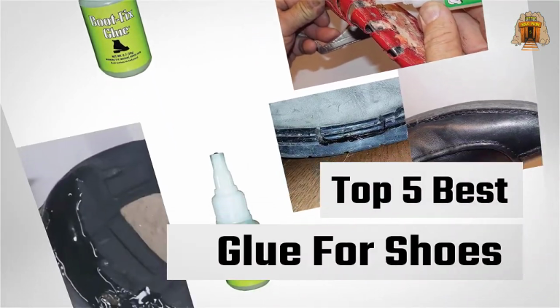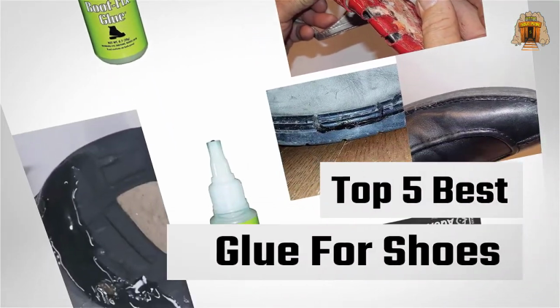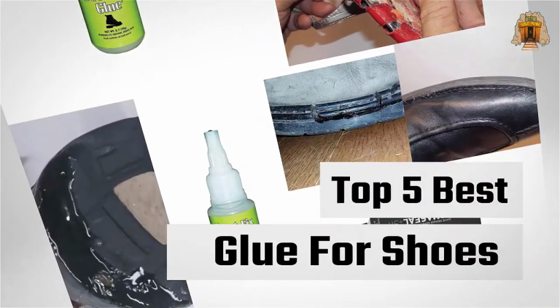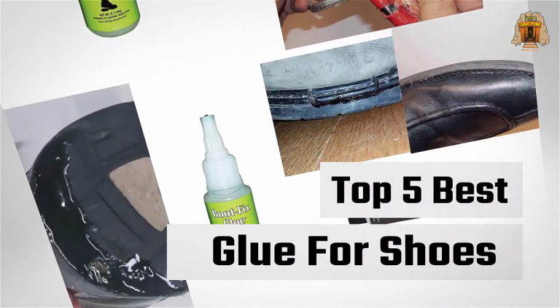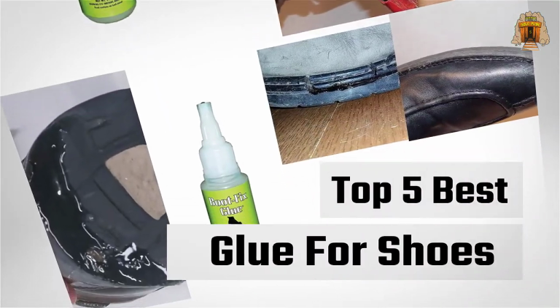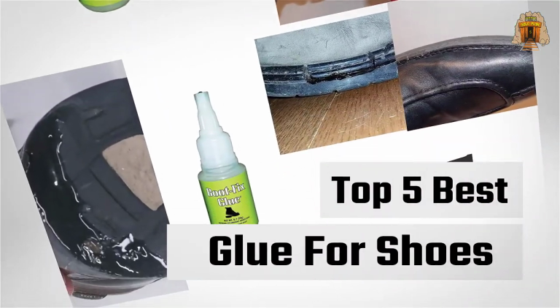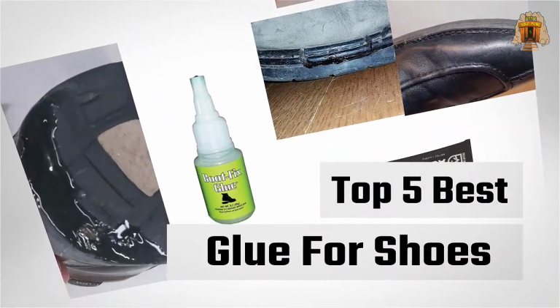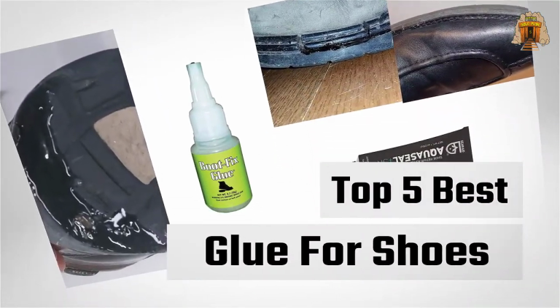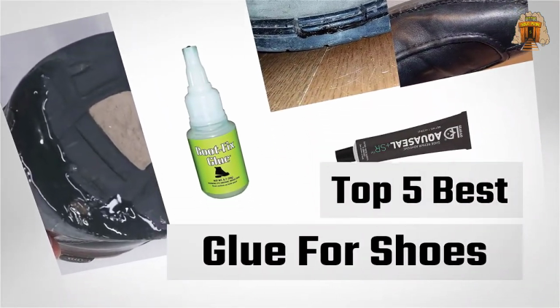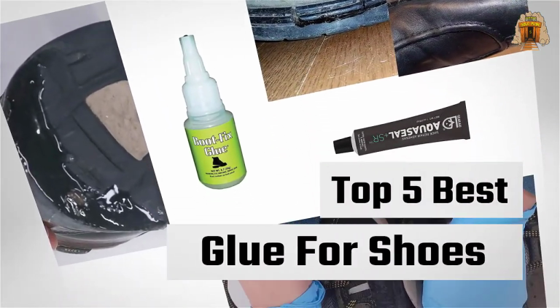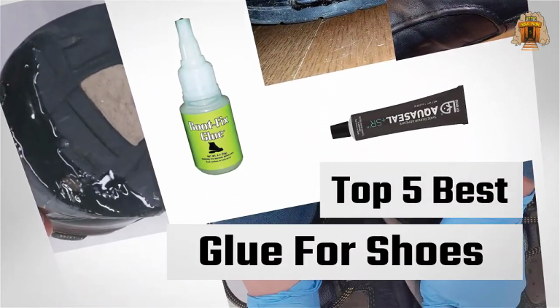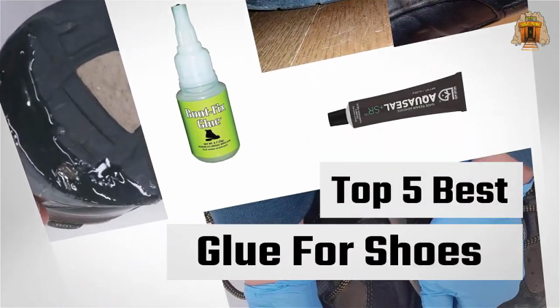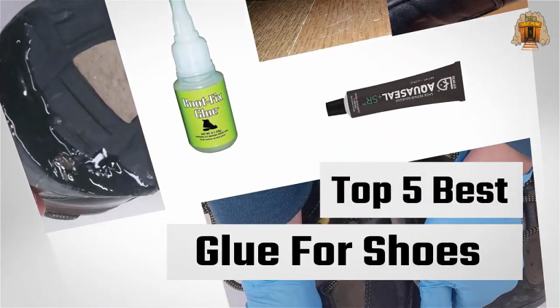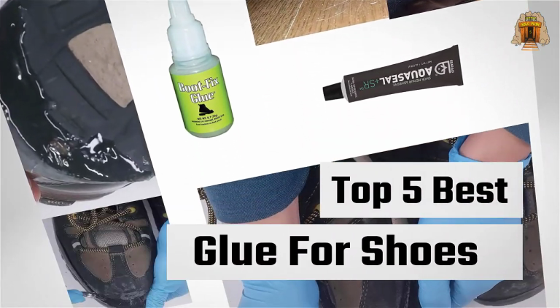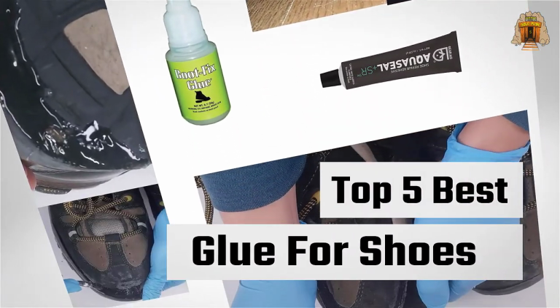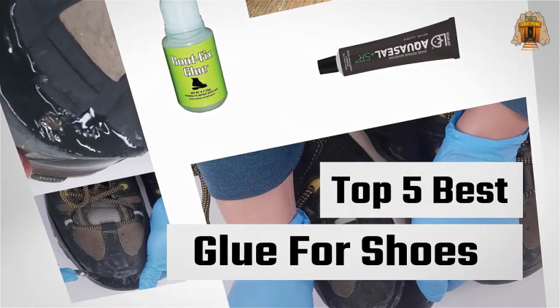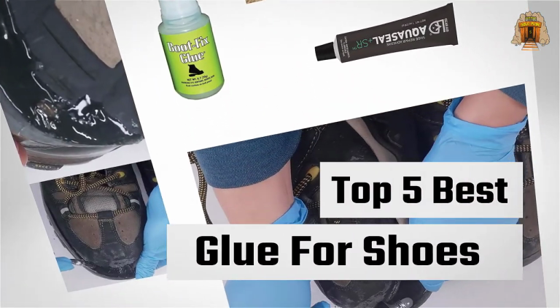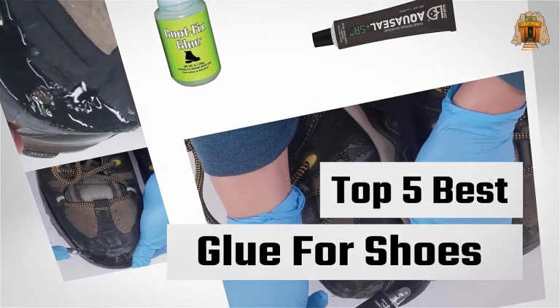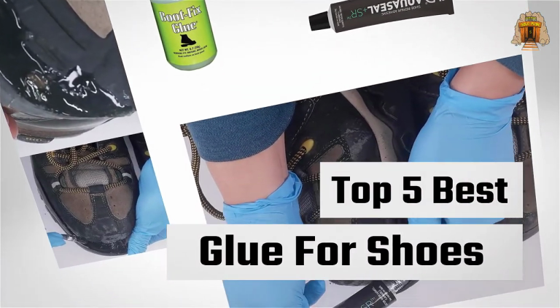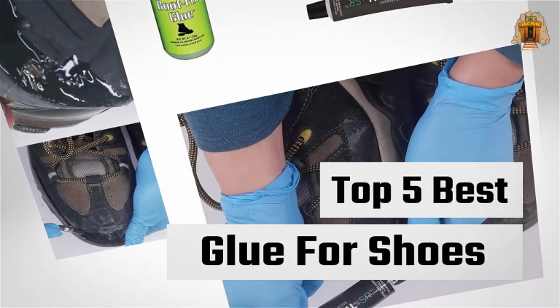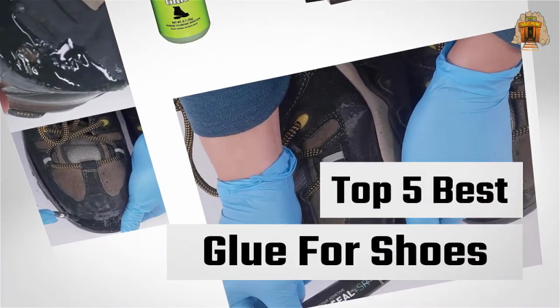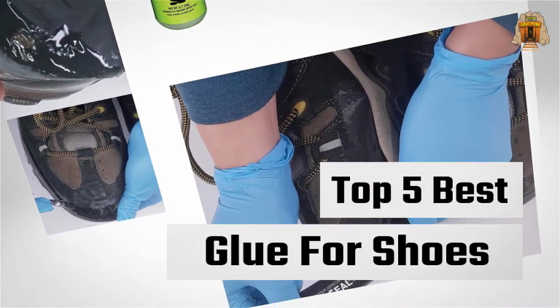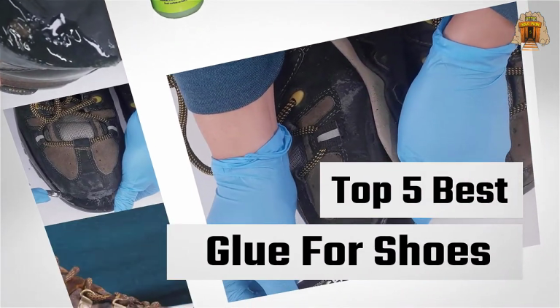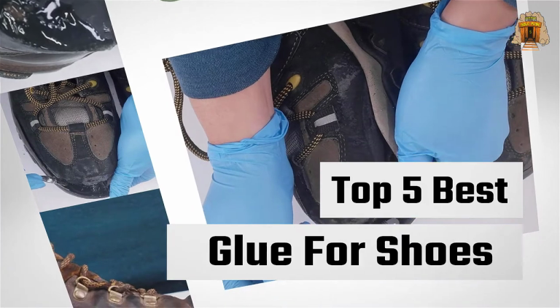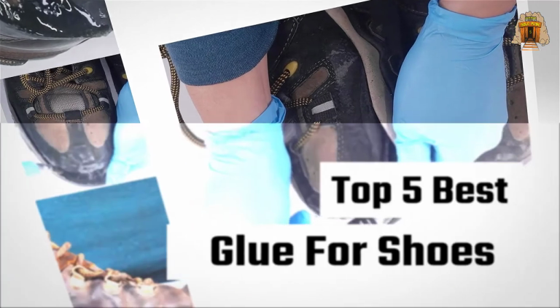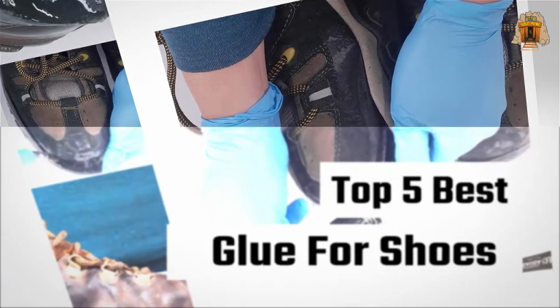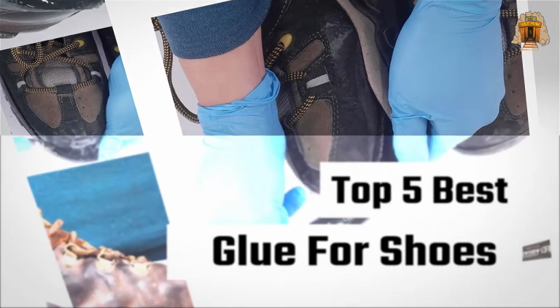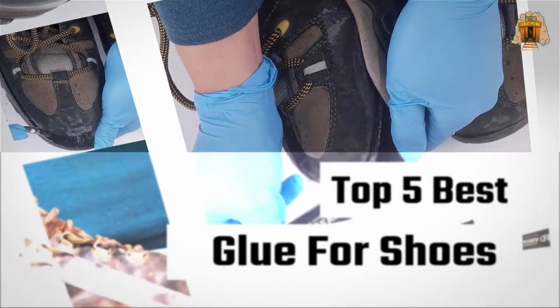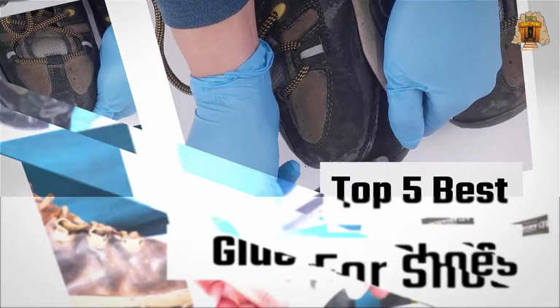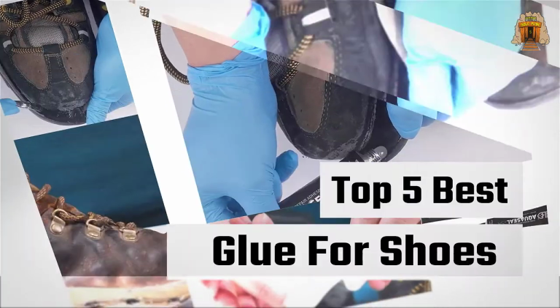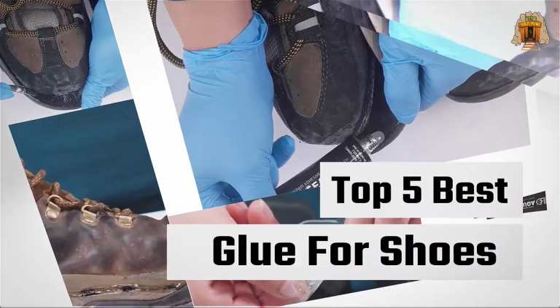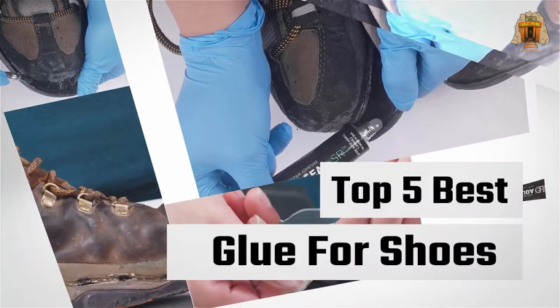If you are looking for the best glue for shoes, this video is for you. Let's check them out.